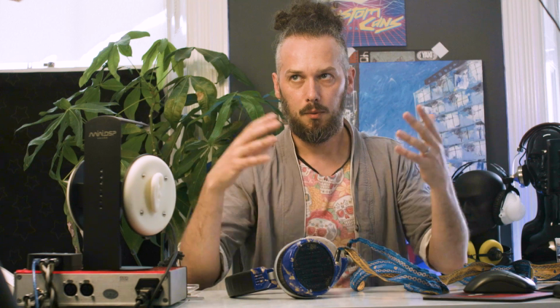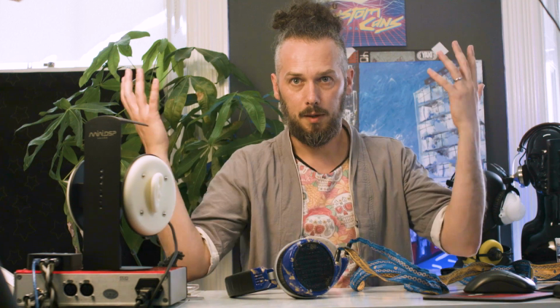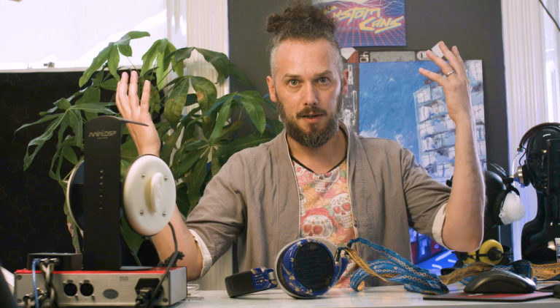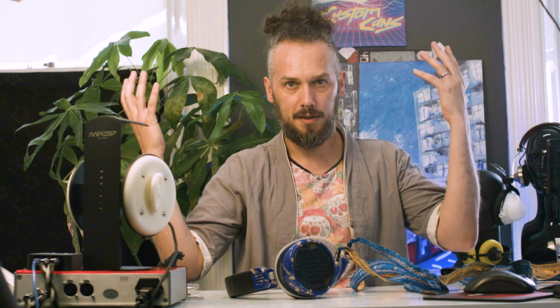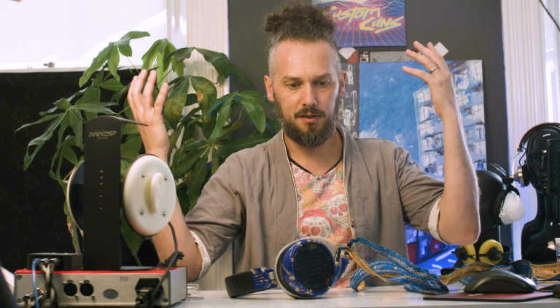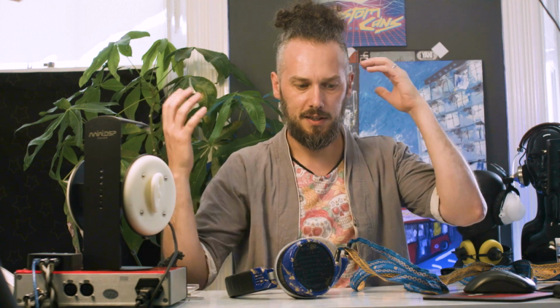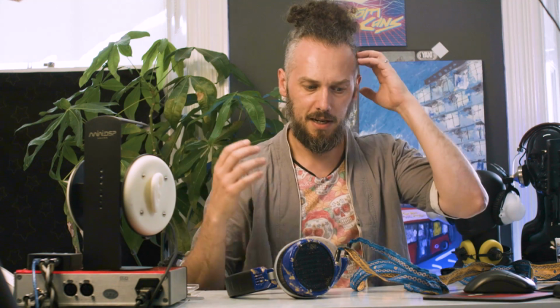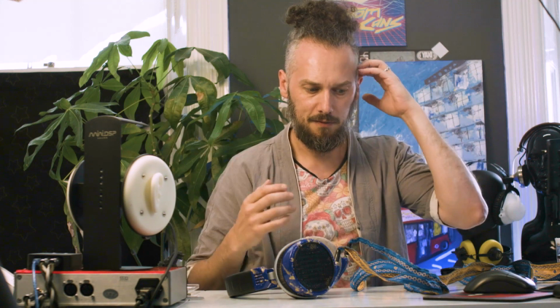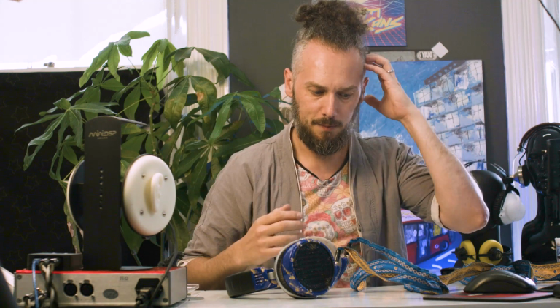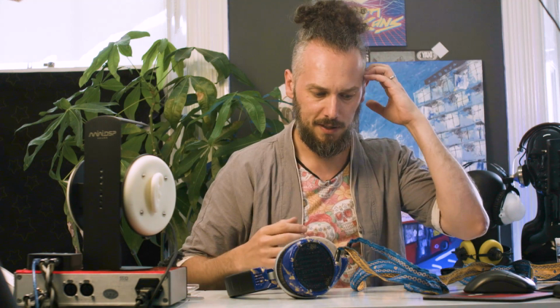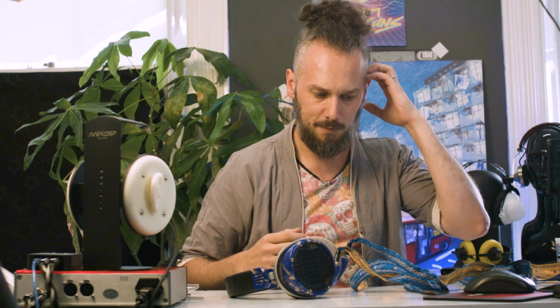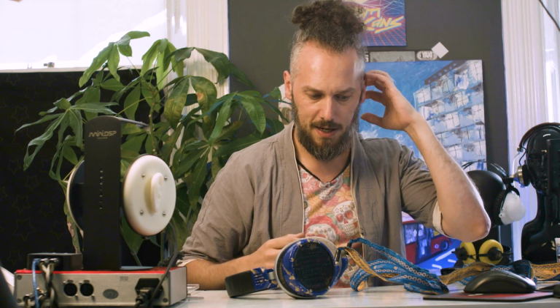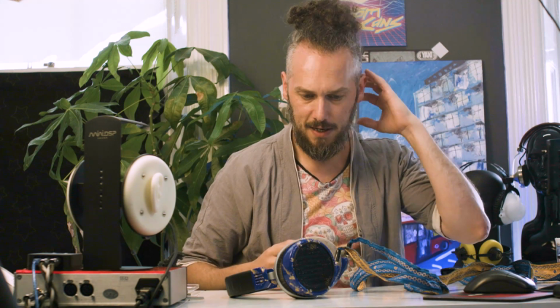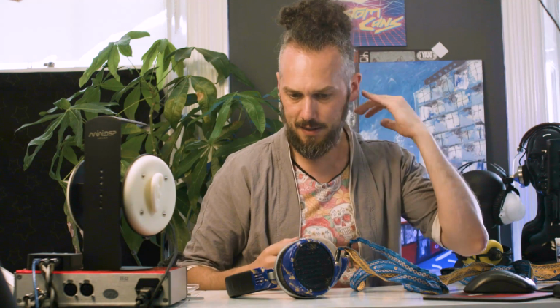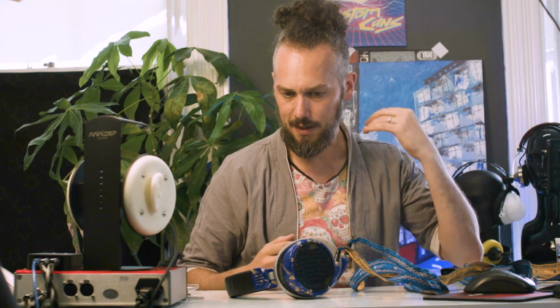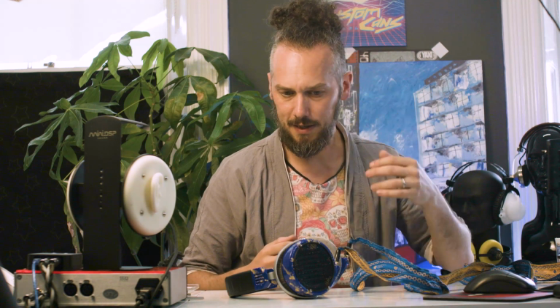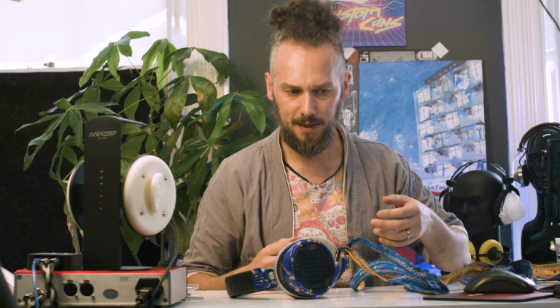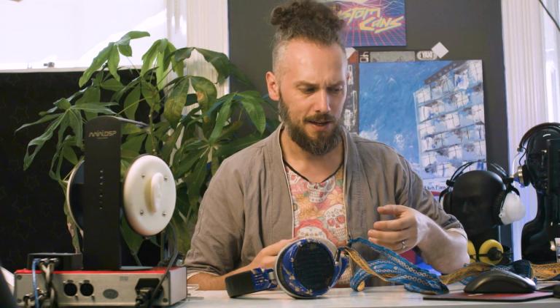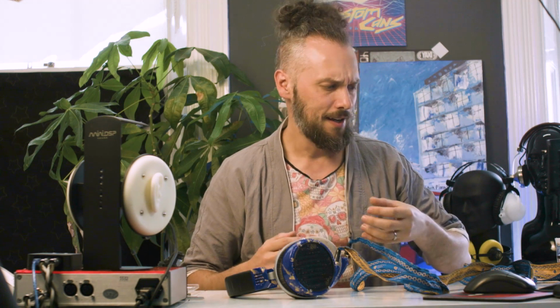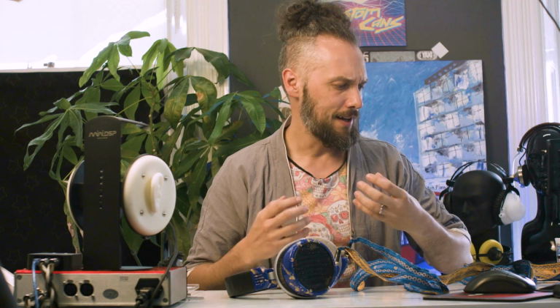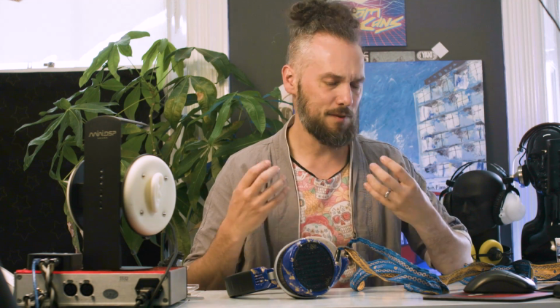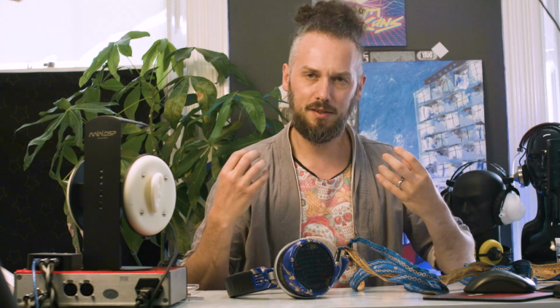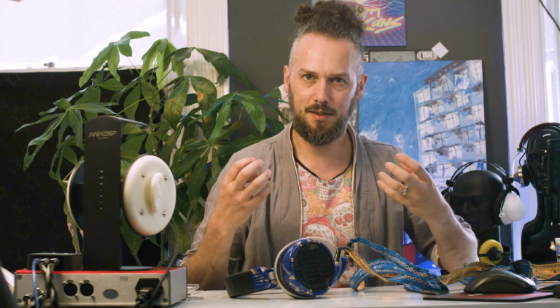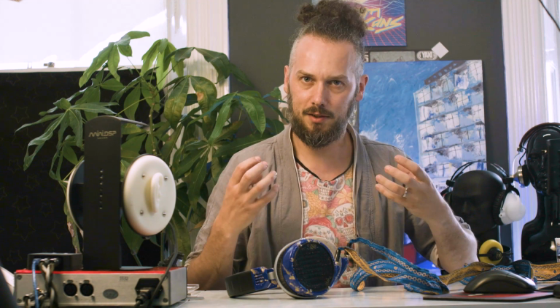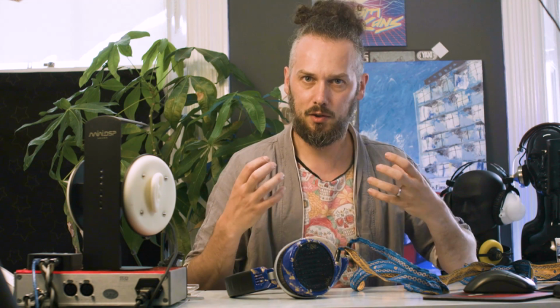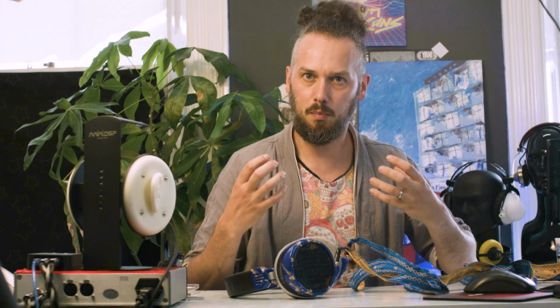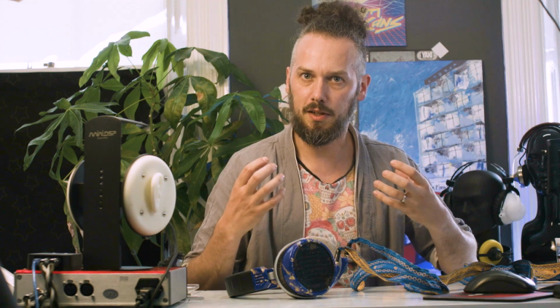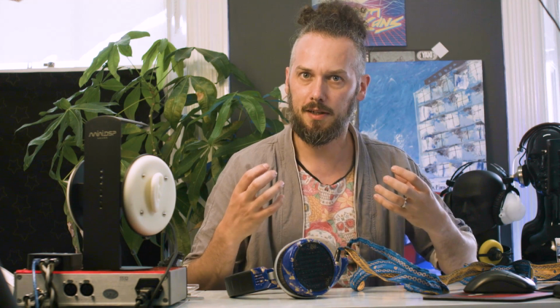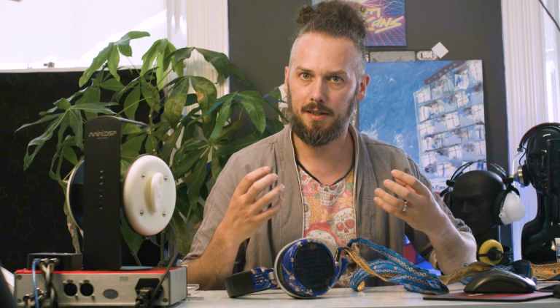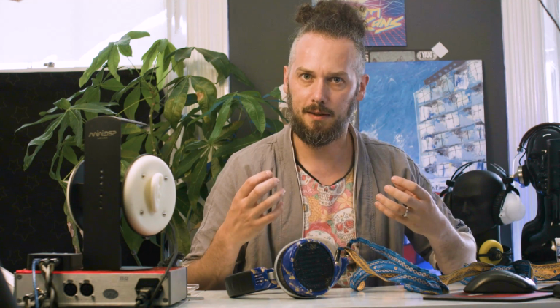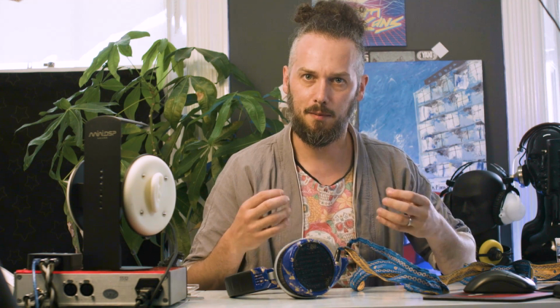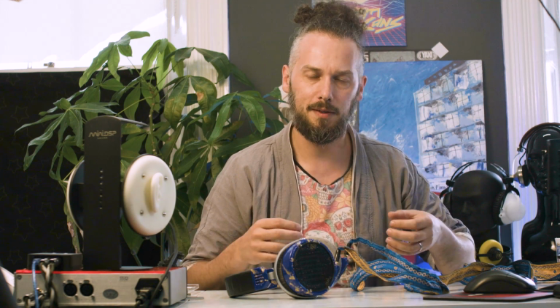What up, nerds? It's Jason here from Custom Cans, and I'm just super excited at the moment.